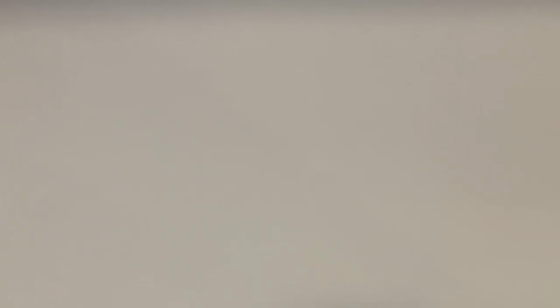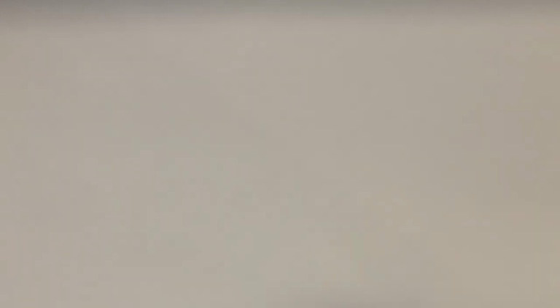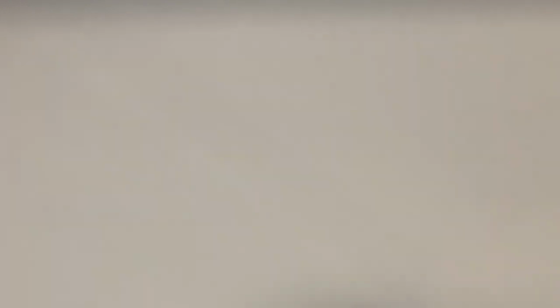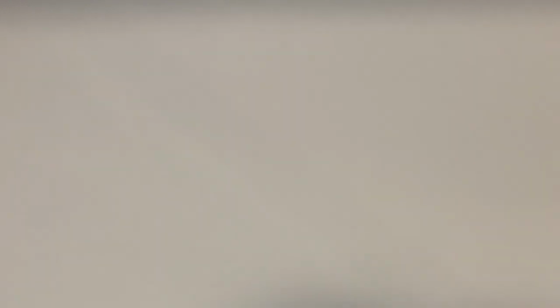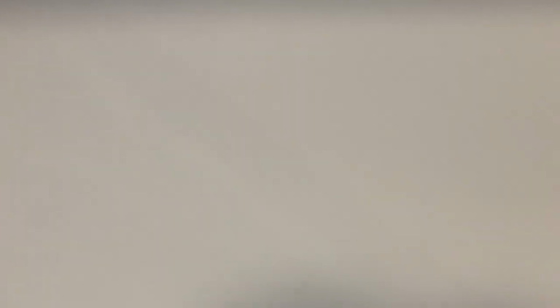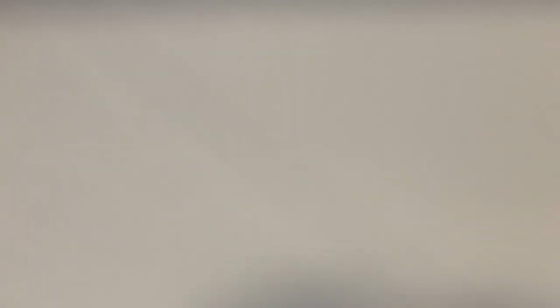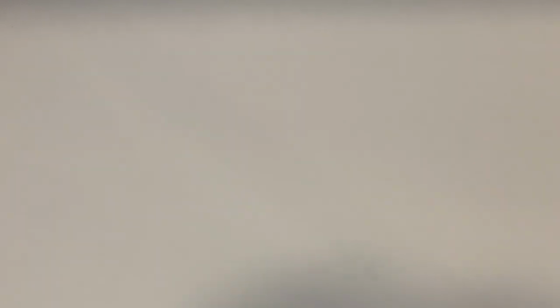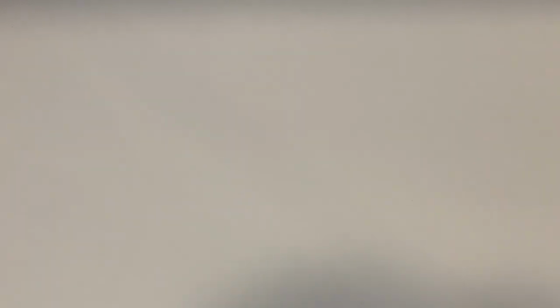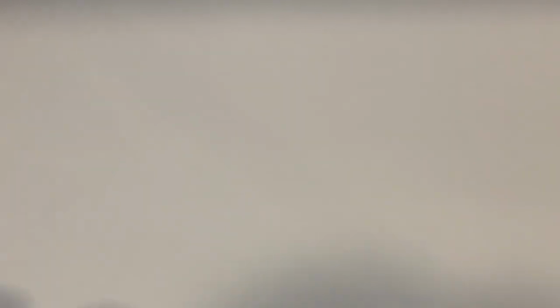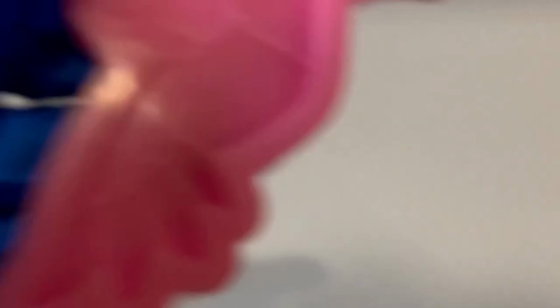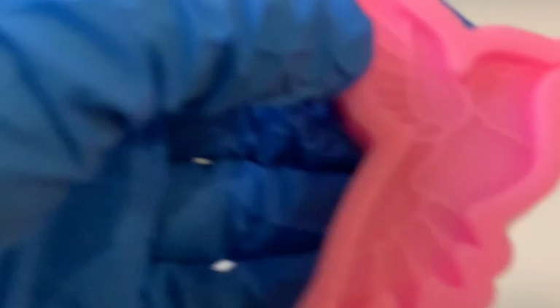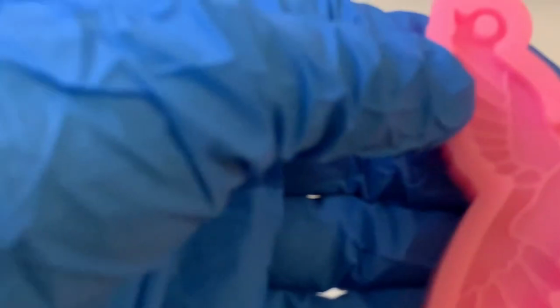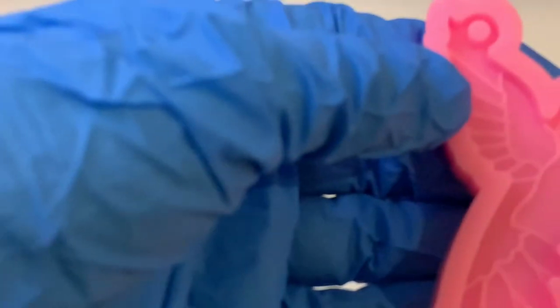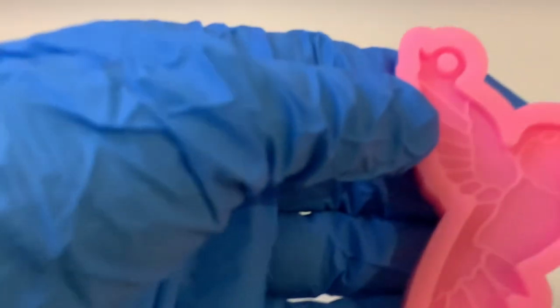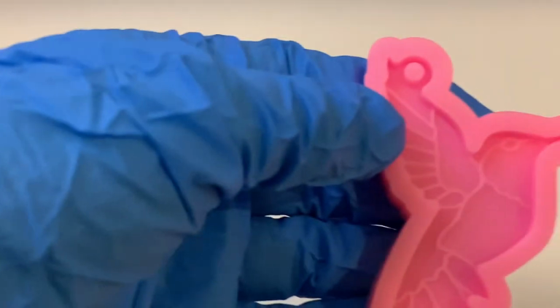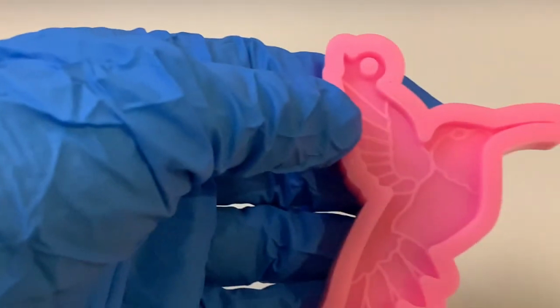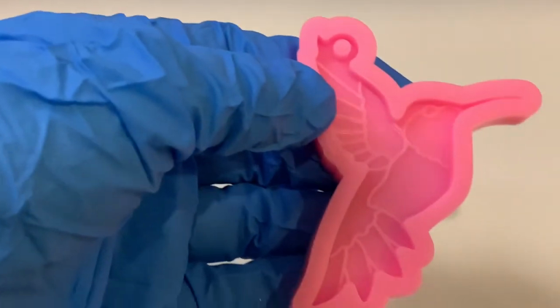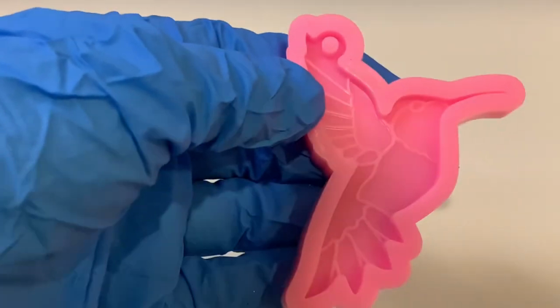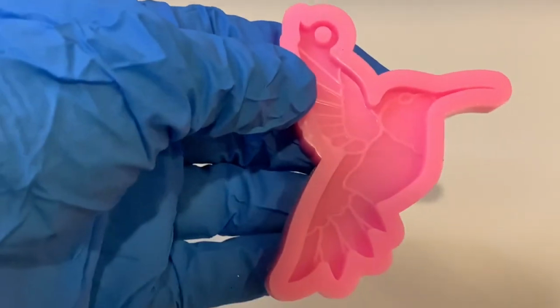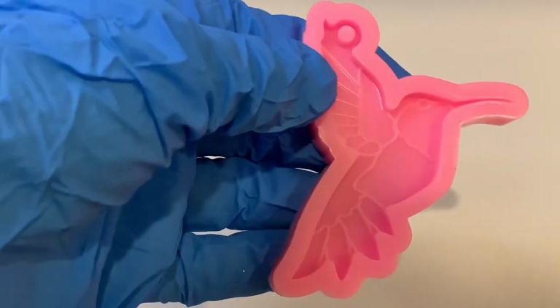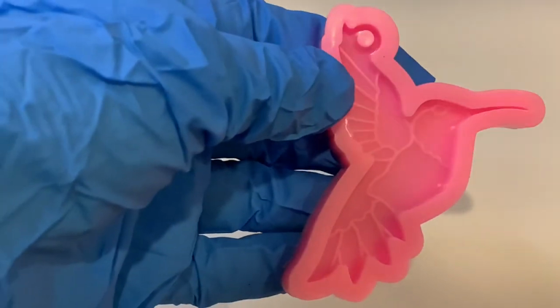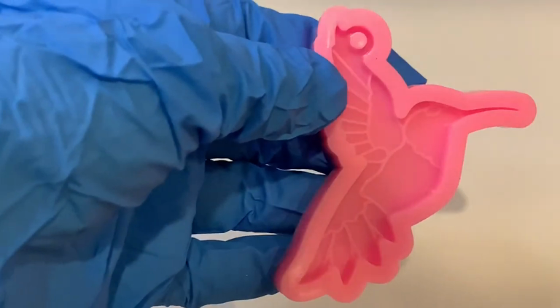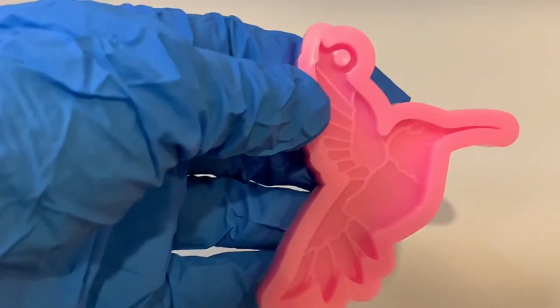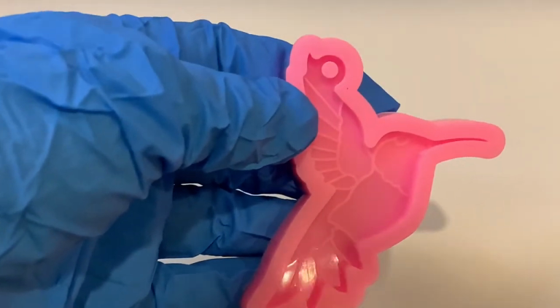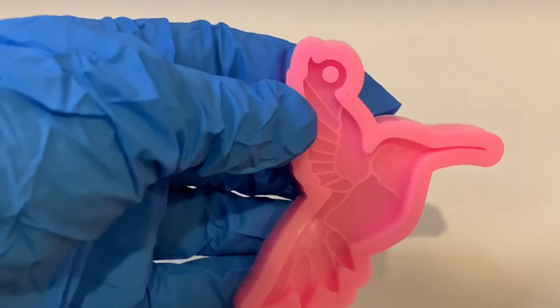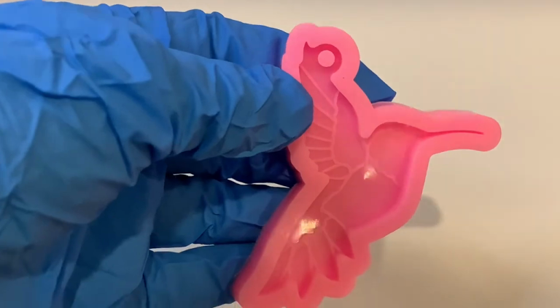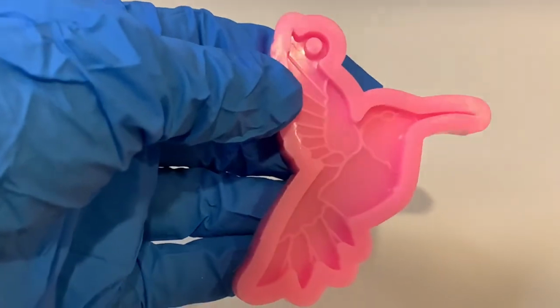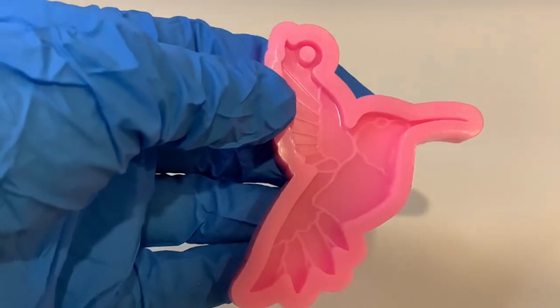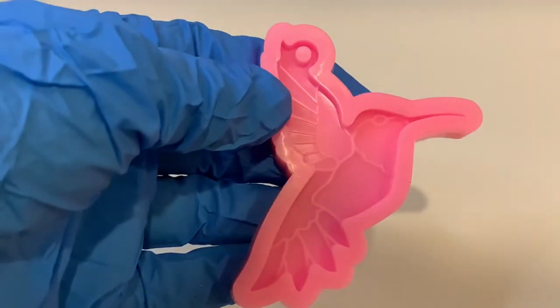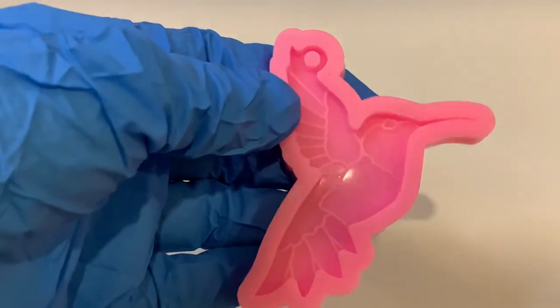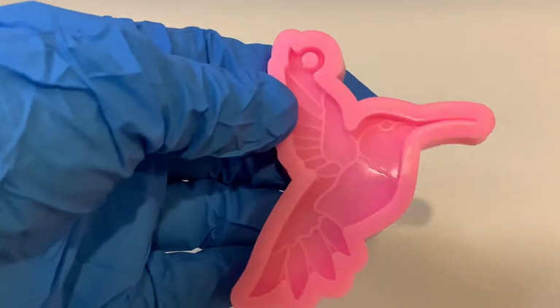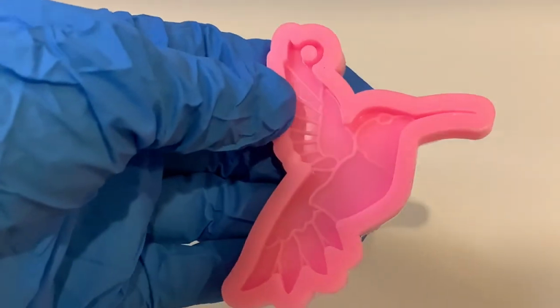Hi guys, welcome to my channel. Today we're going to test out this Hummingbird keyring mould.